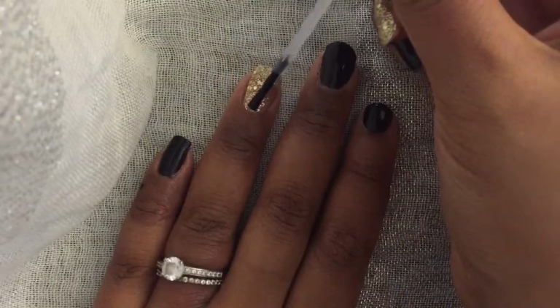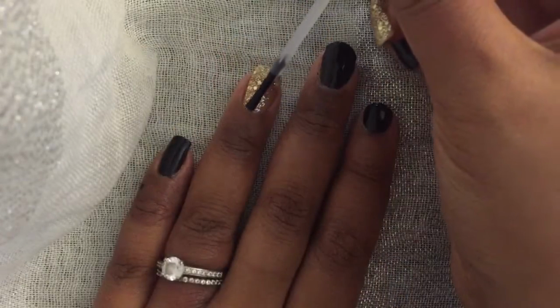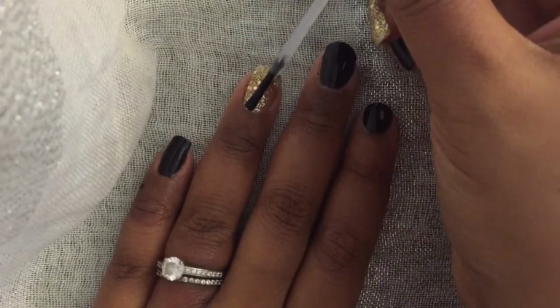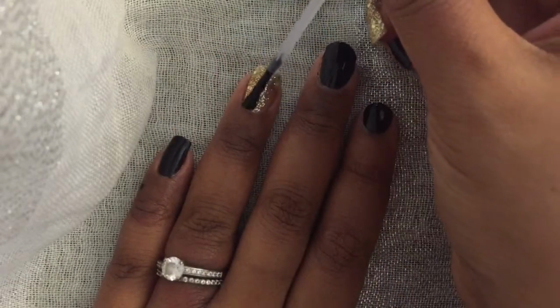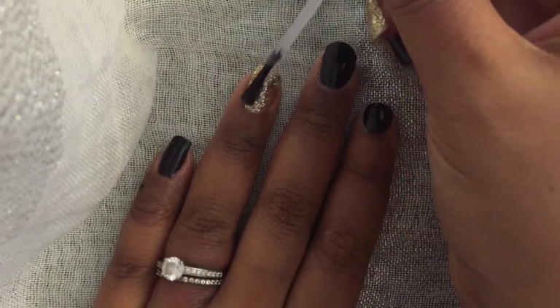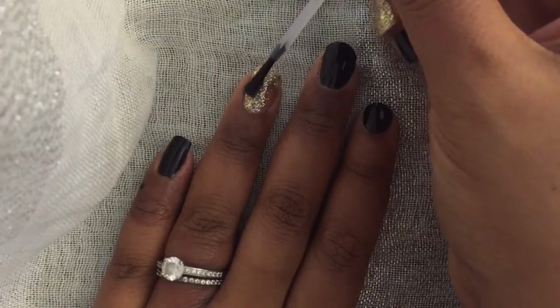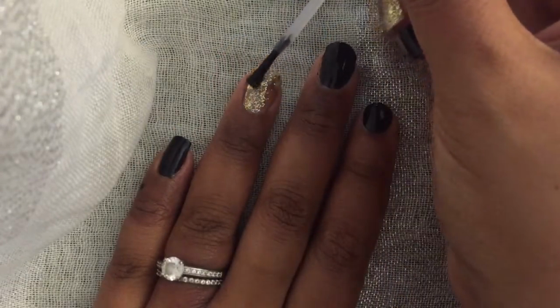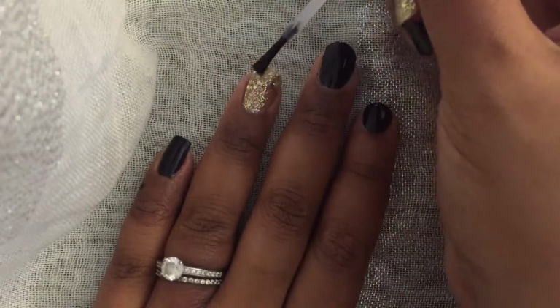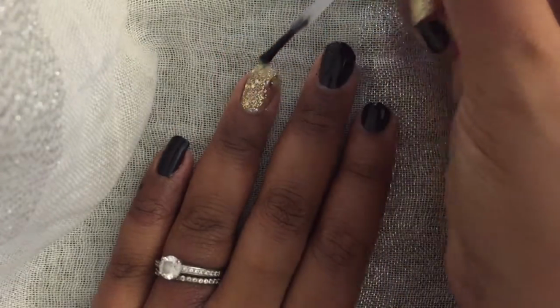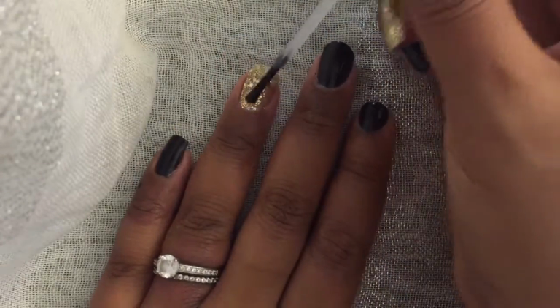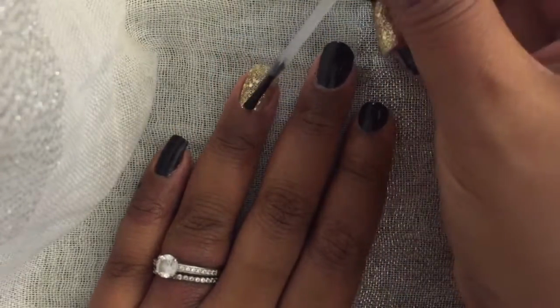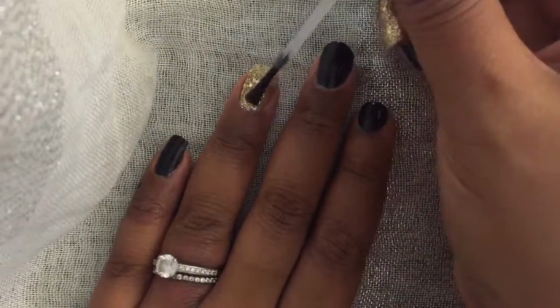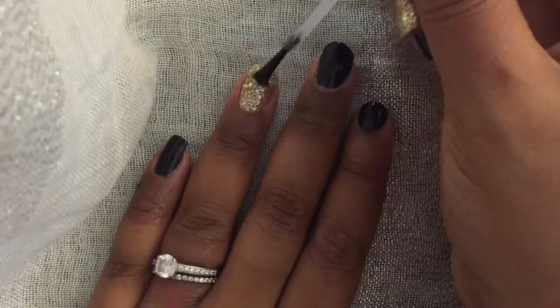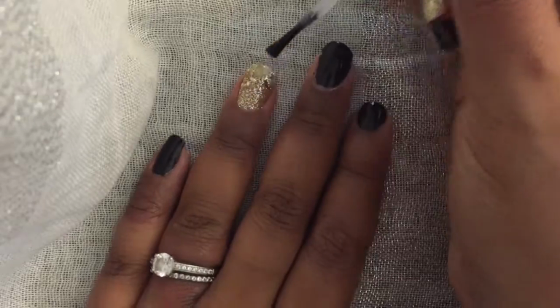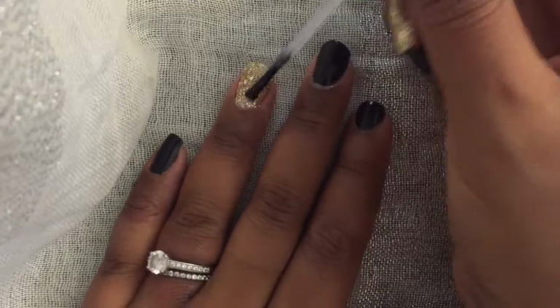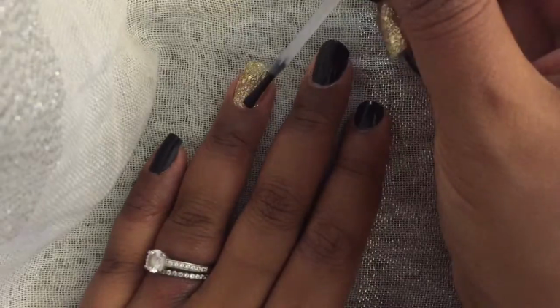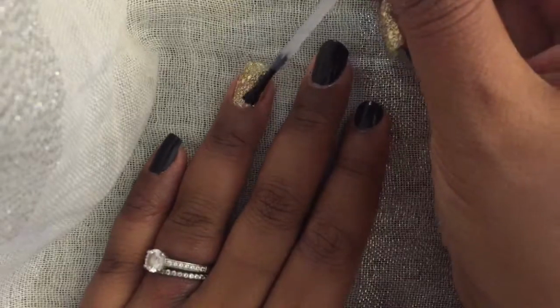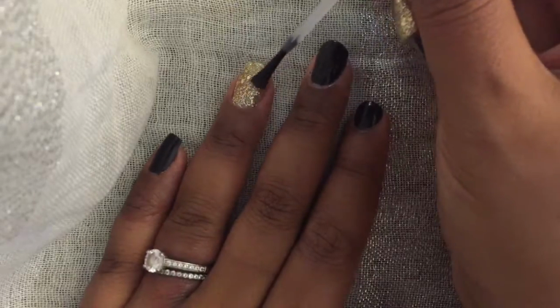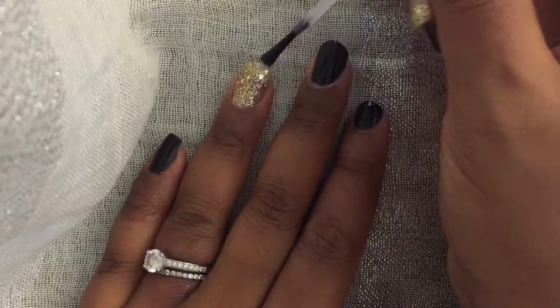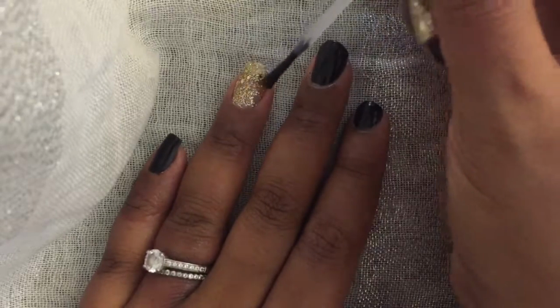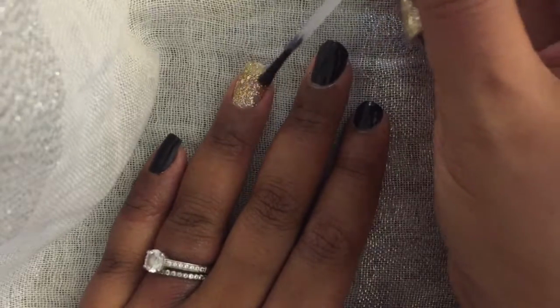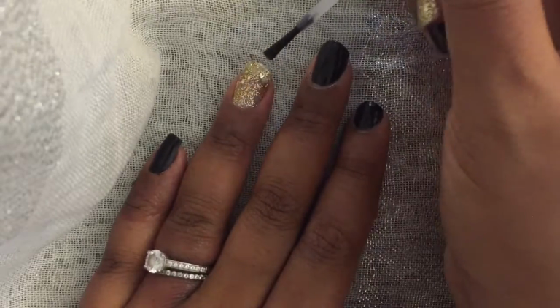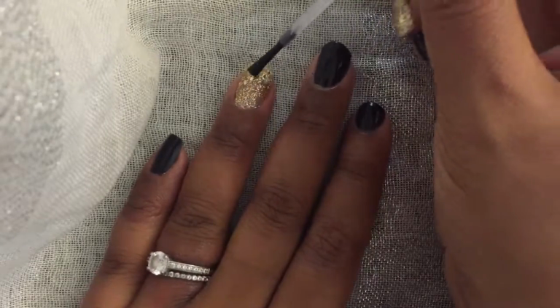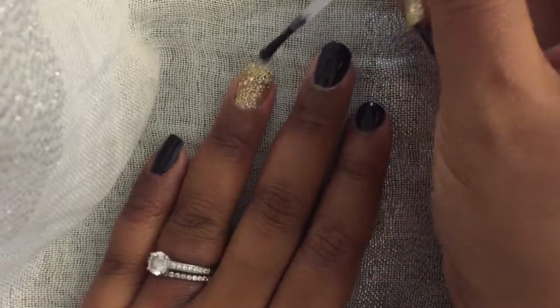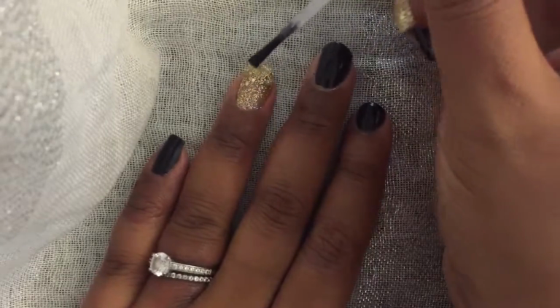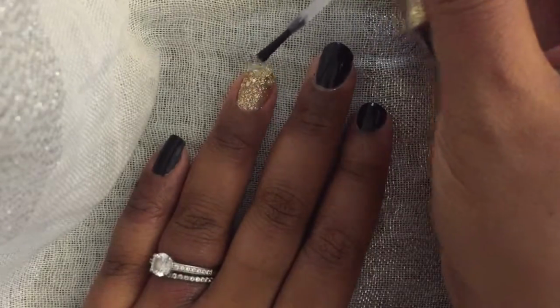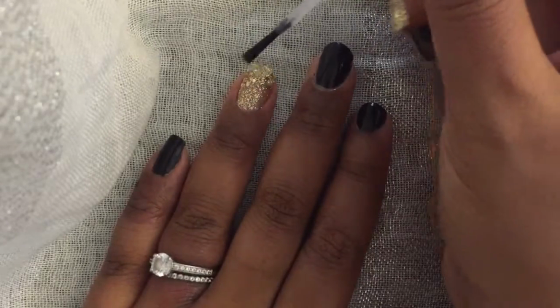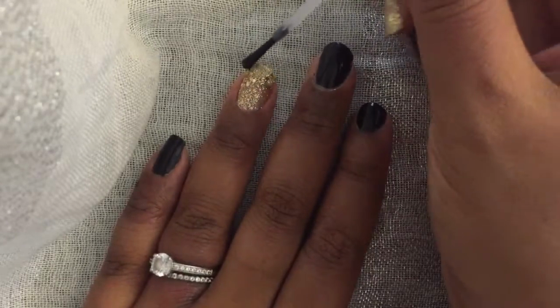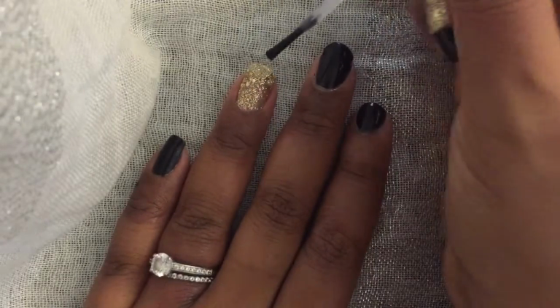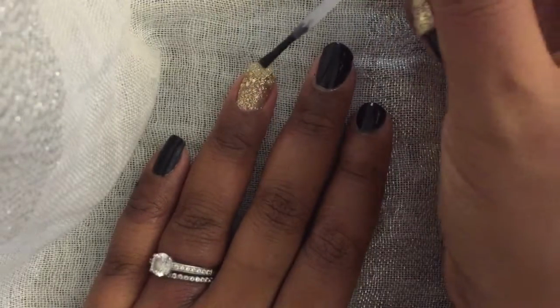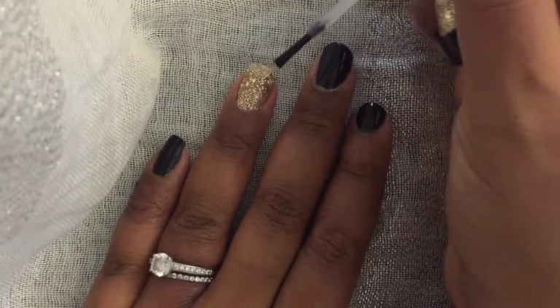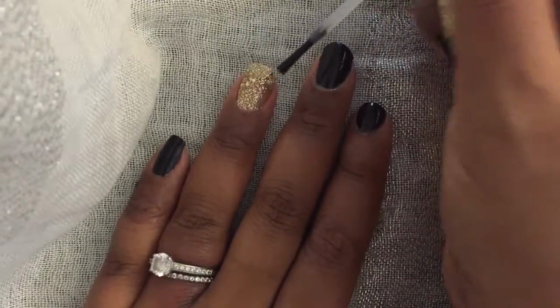I sealed in the glitter with the Beauty Secrets Hardener, and I just did one coat of that.